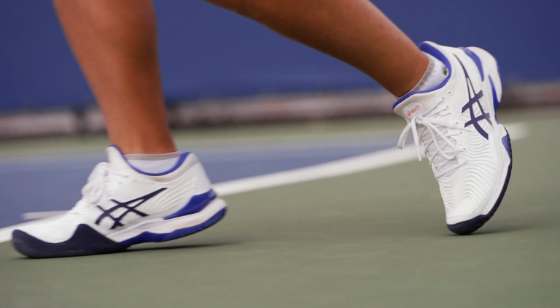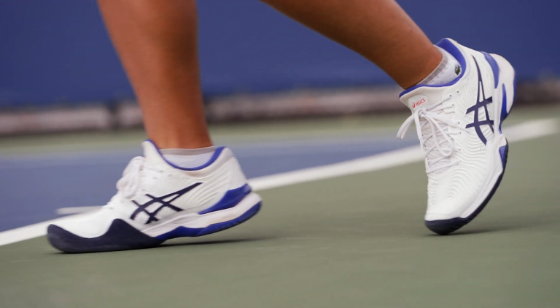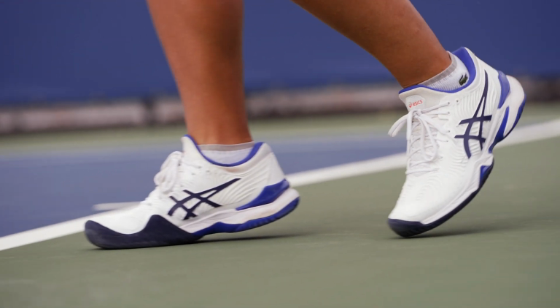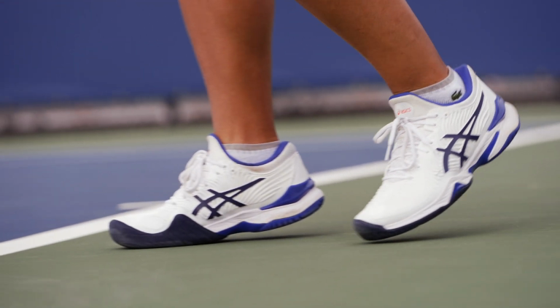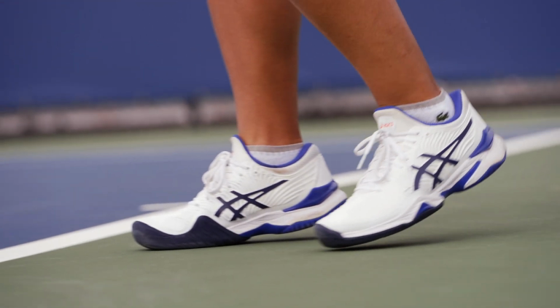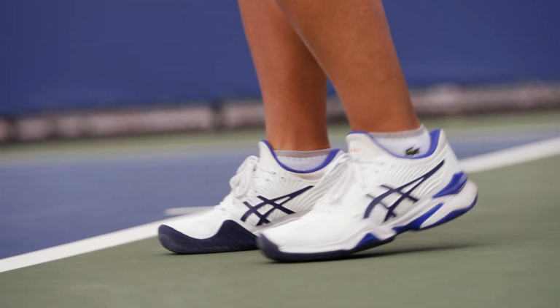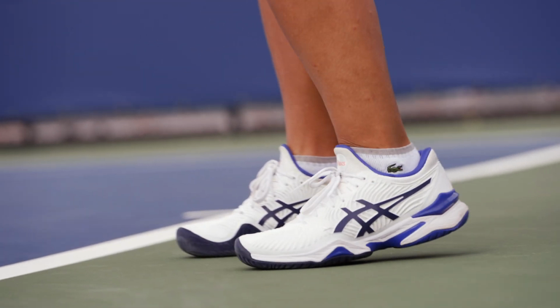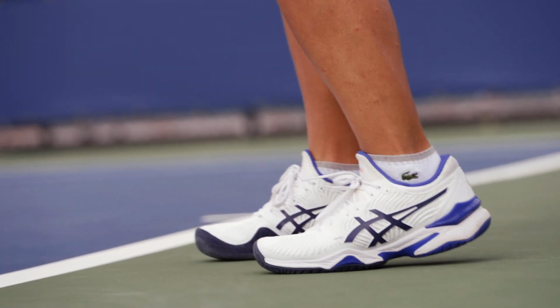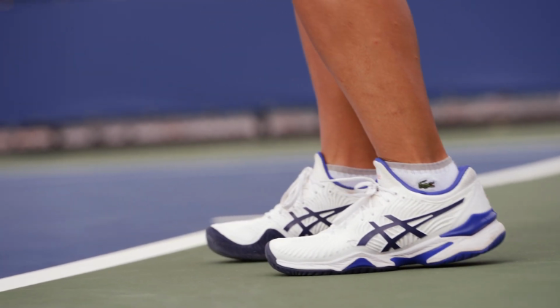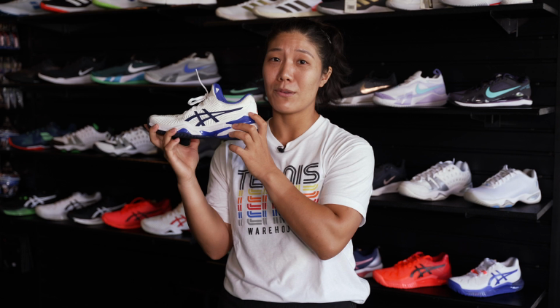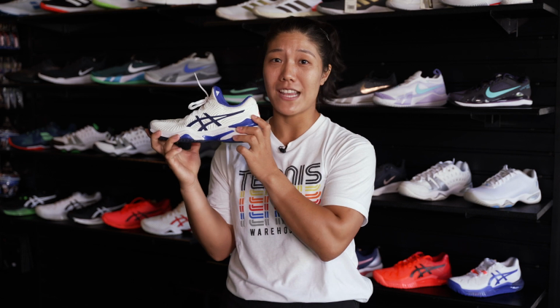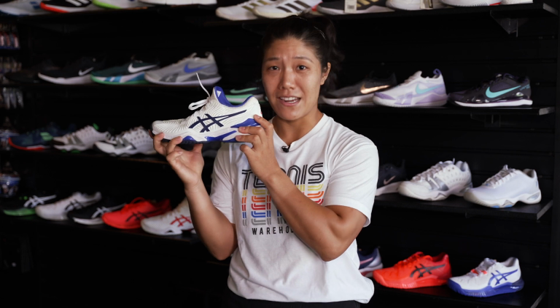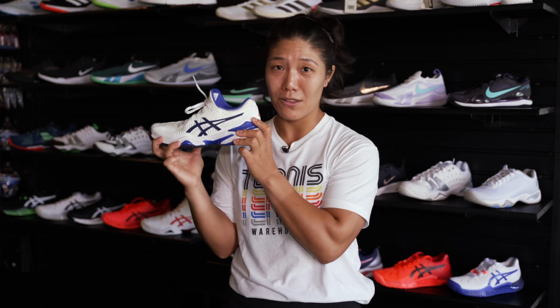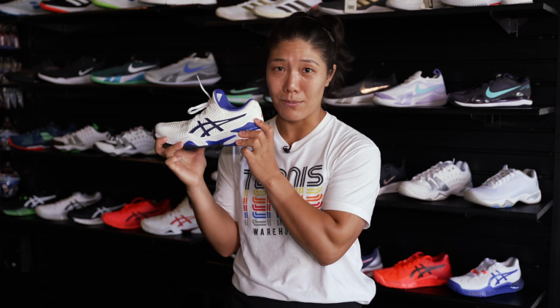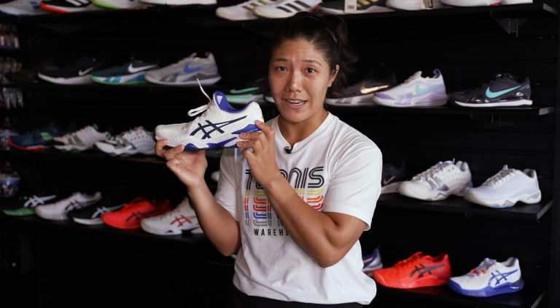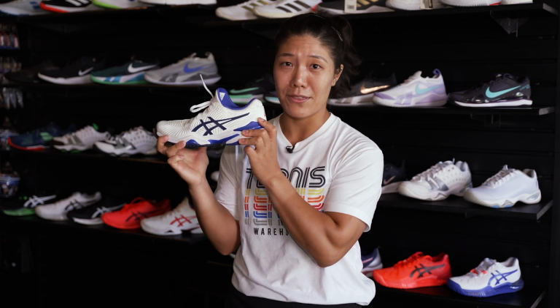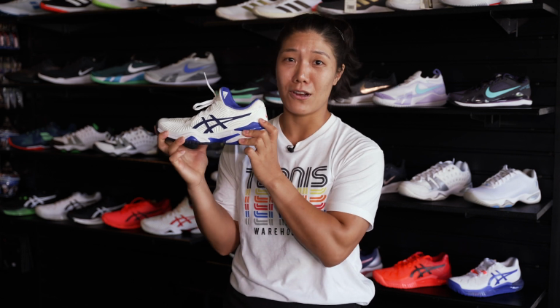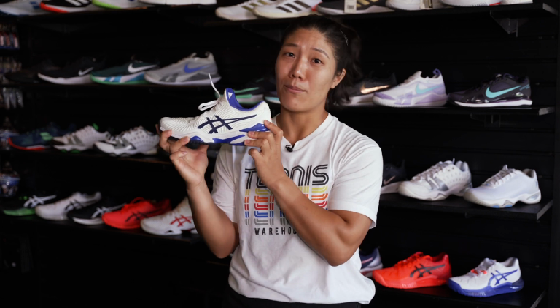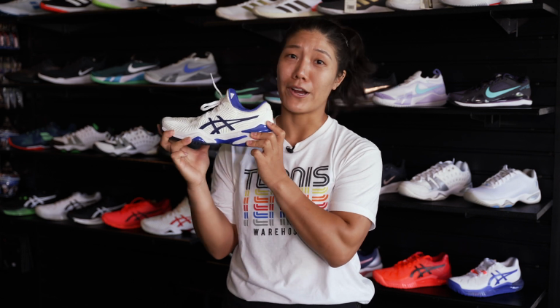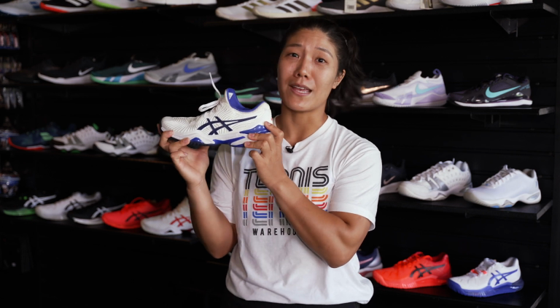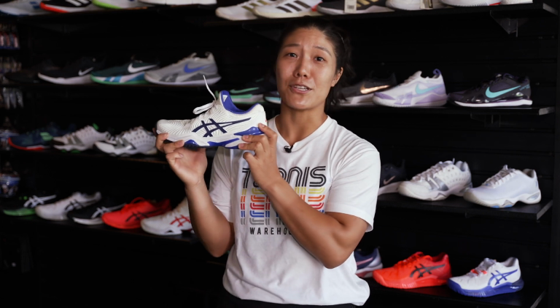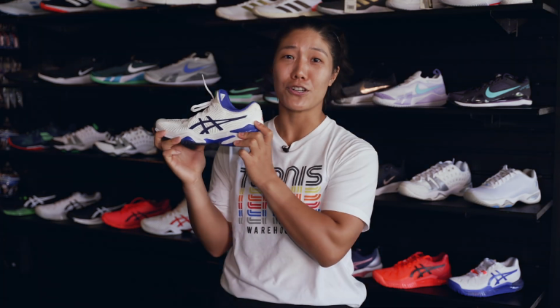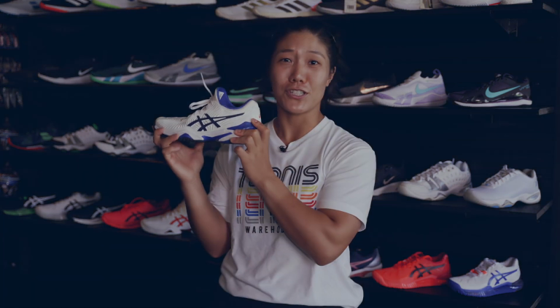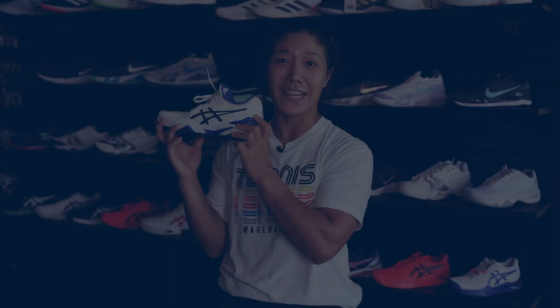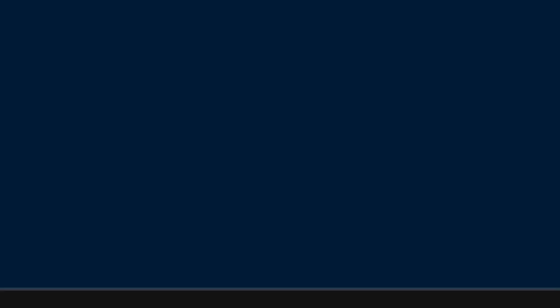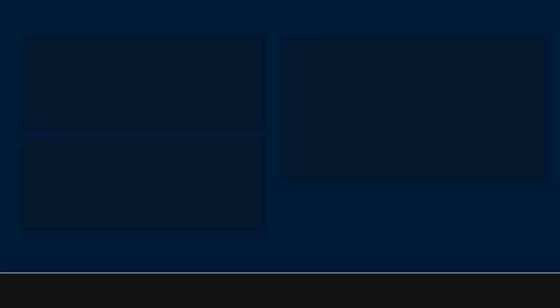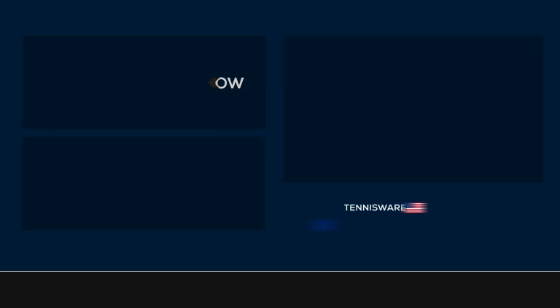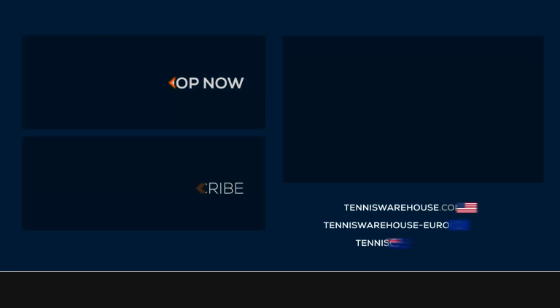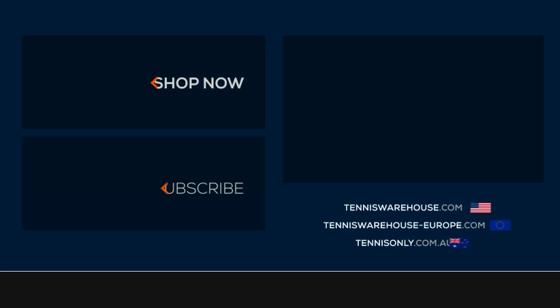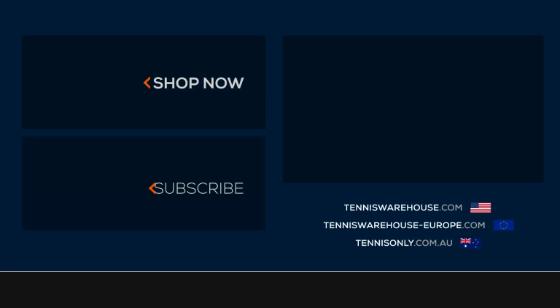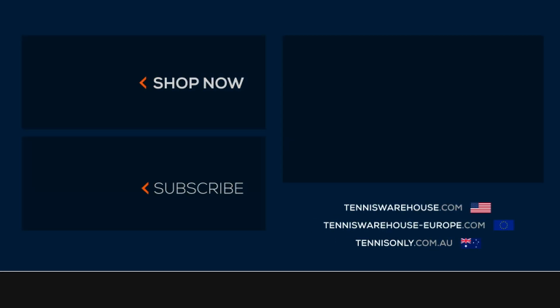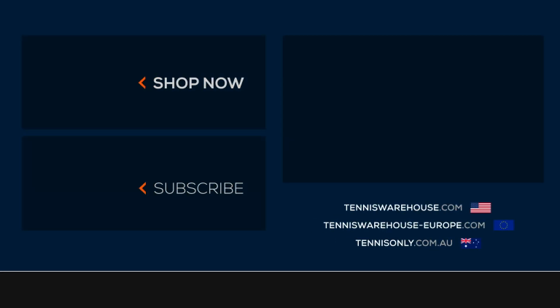To get a pair of these or pretty much any other brand out there on the market, be sure to check out tenniswarehouse.com.